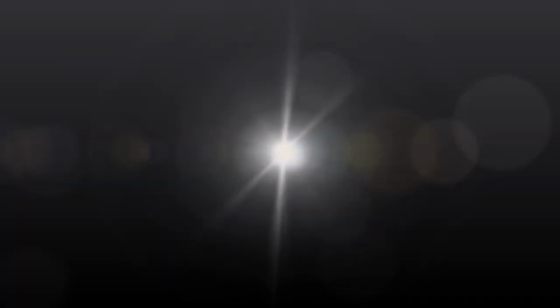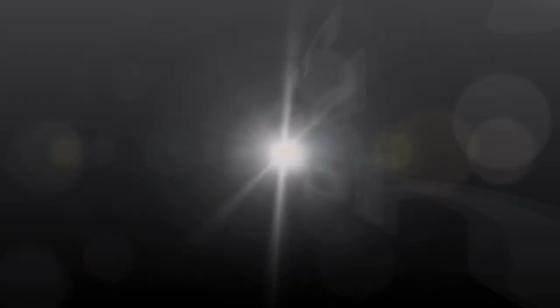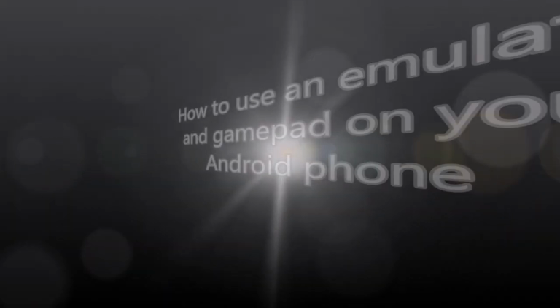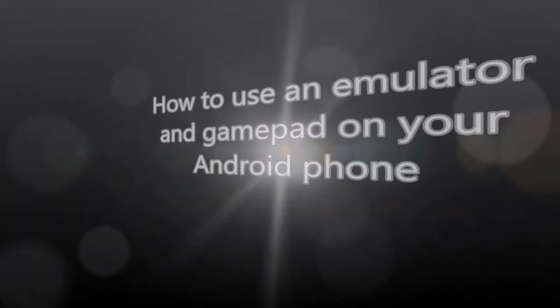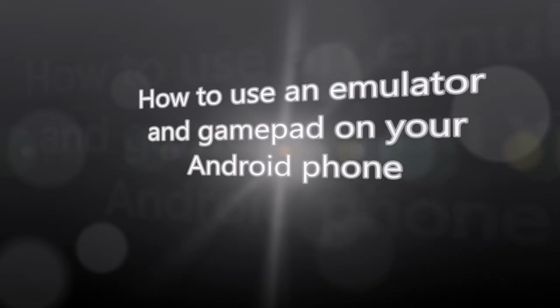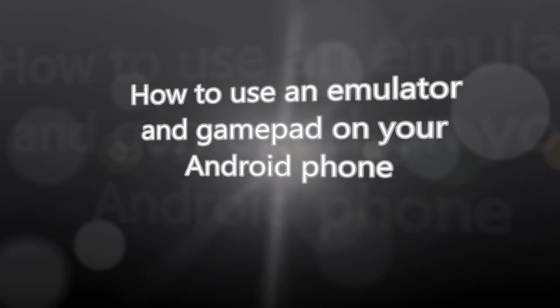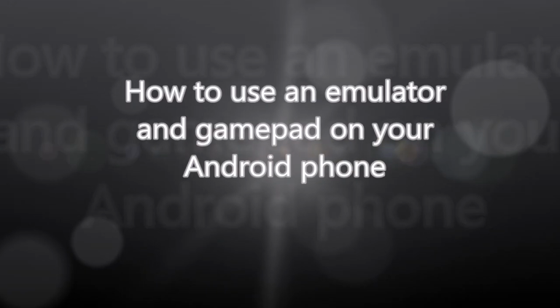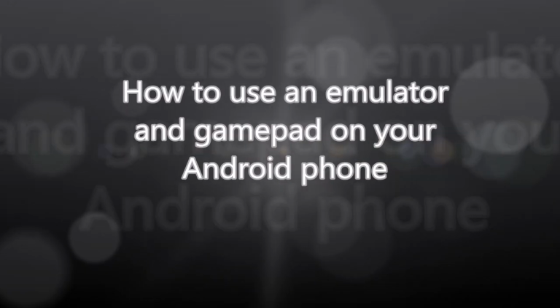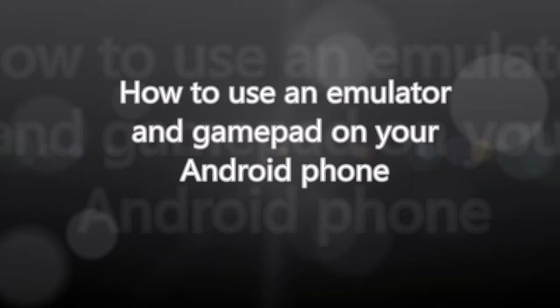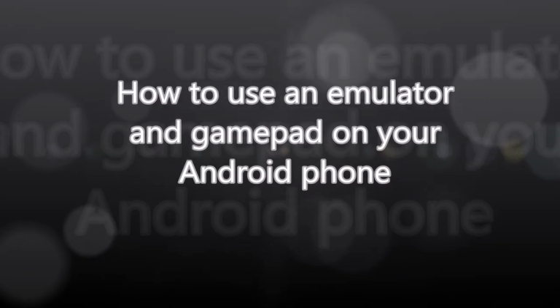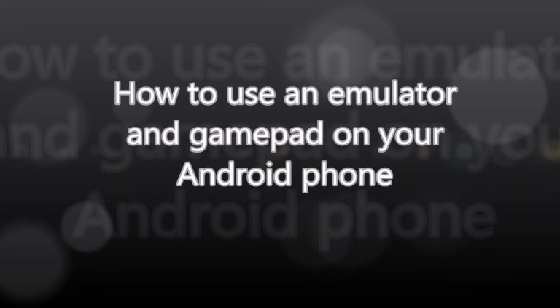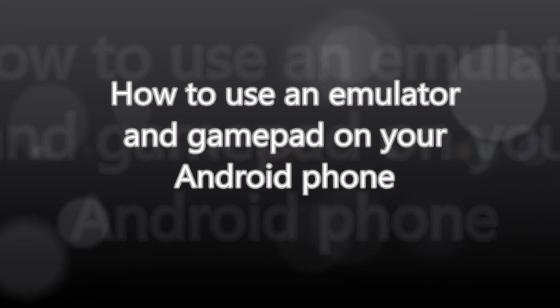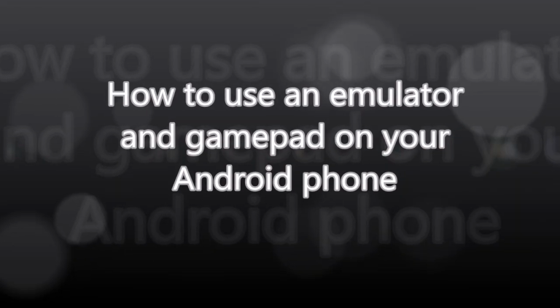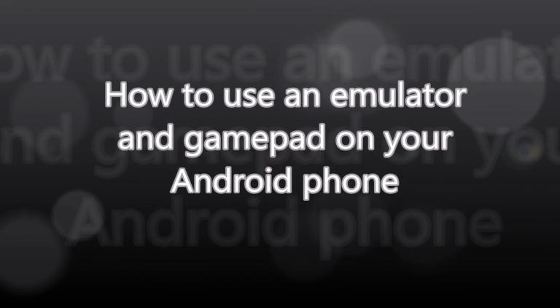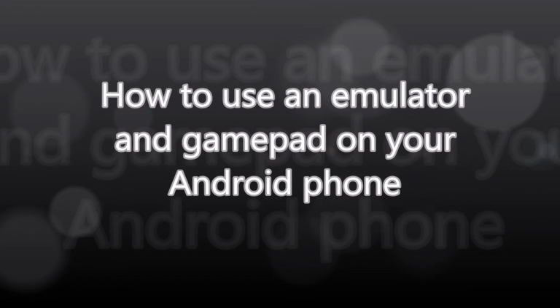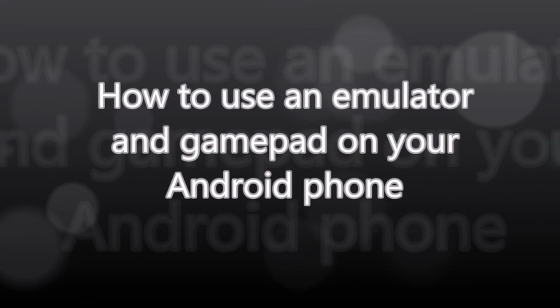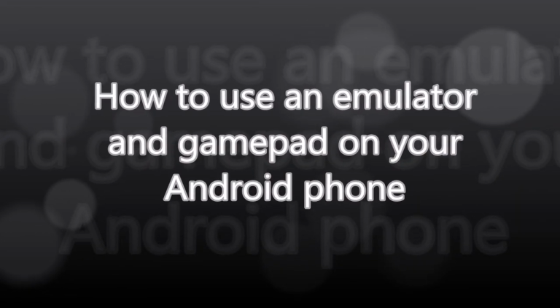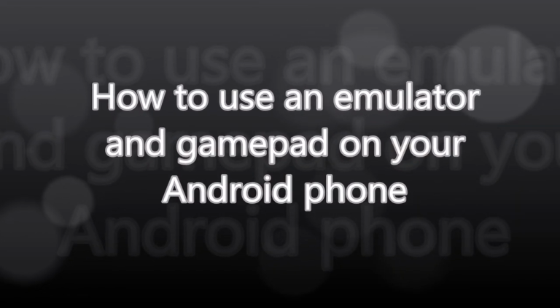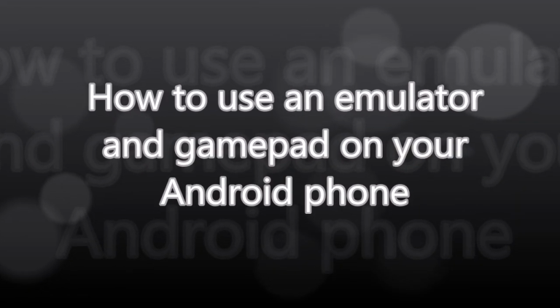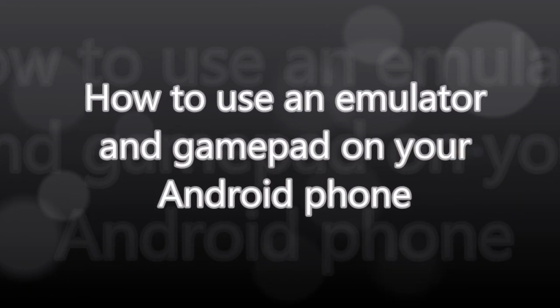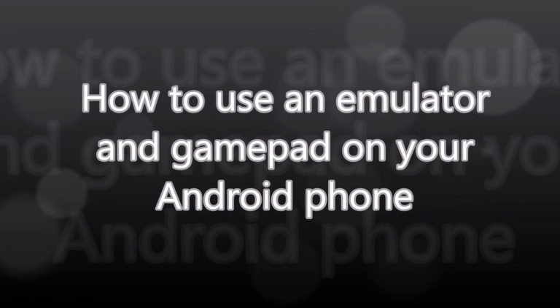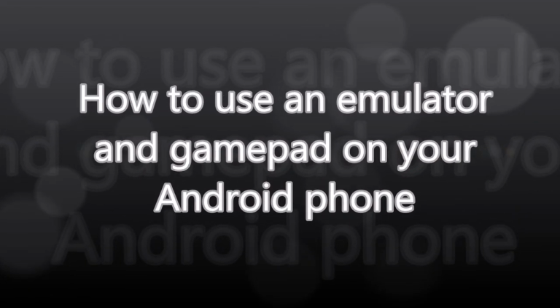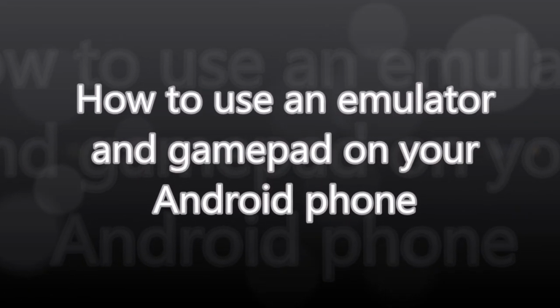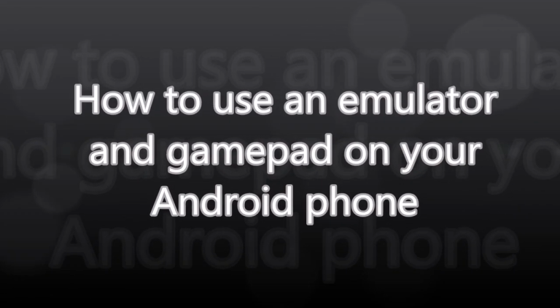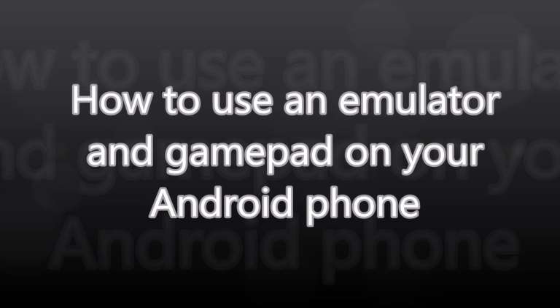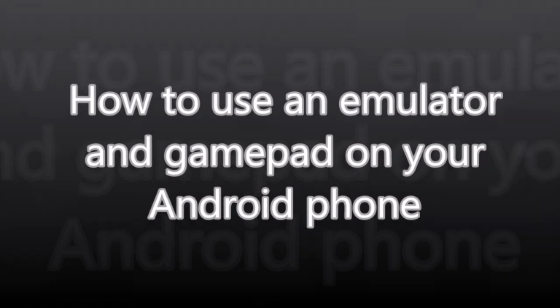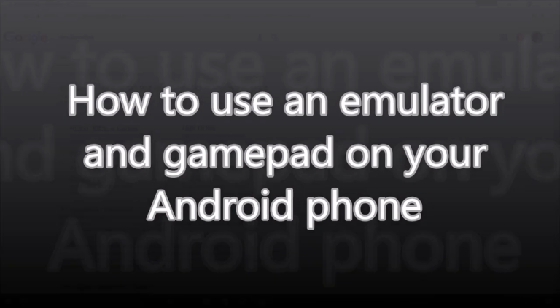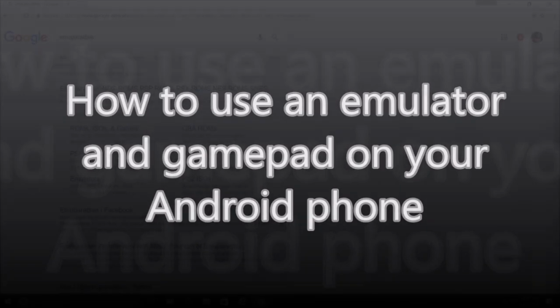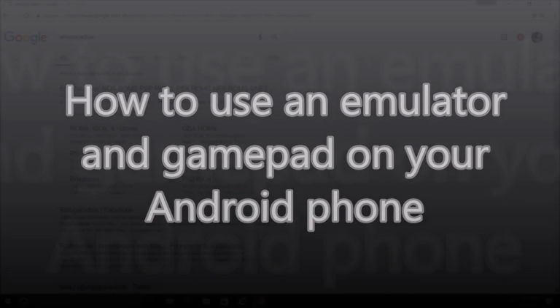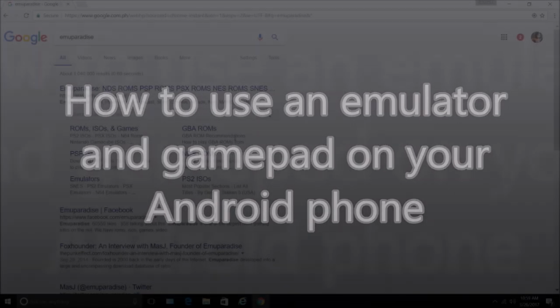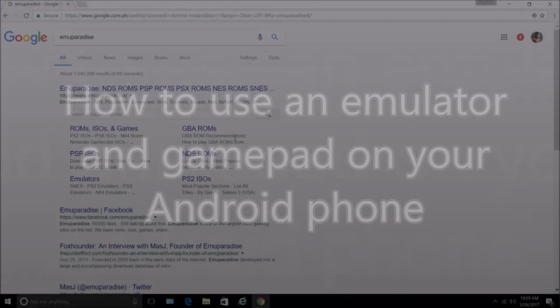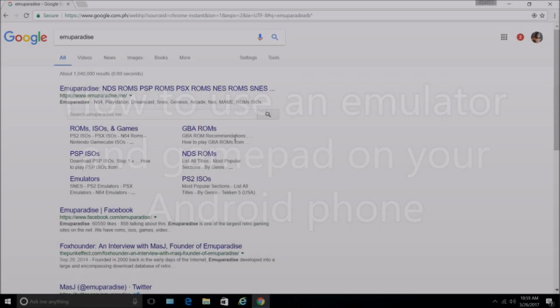Hi, everyone. So today I'll show you how to use an emulator and gamepad on your Android phone.